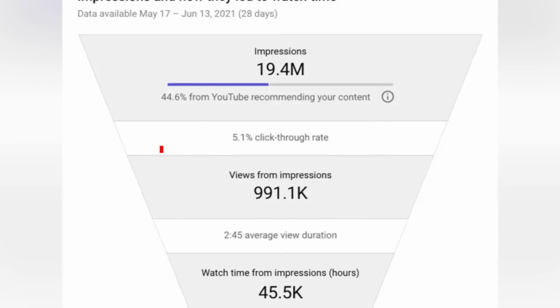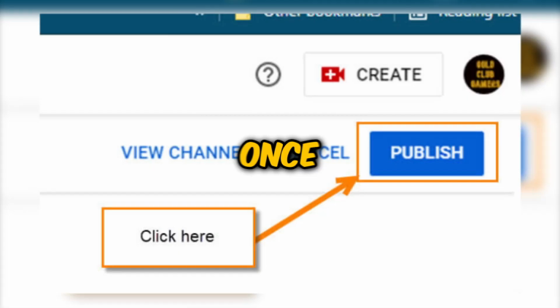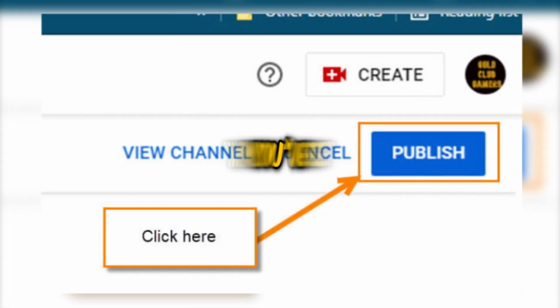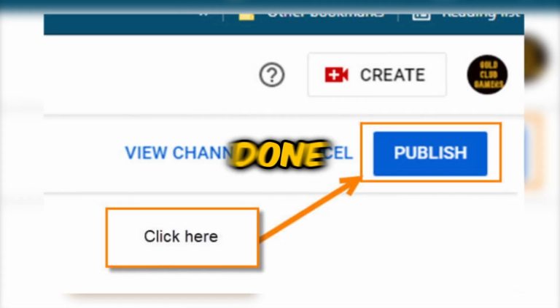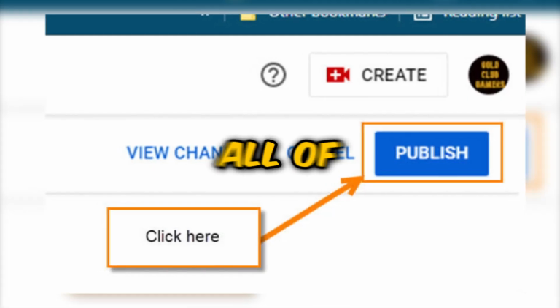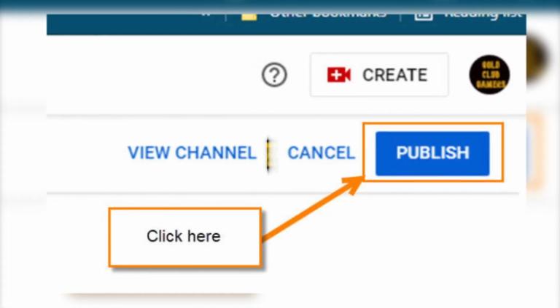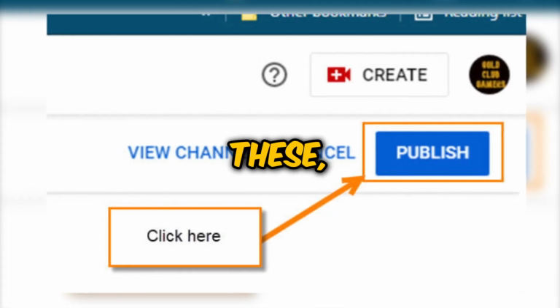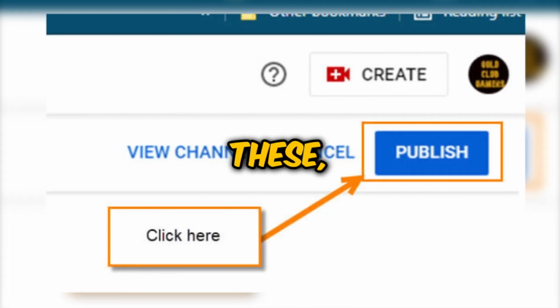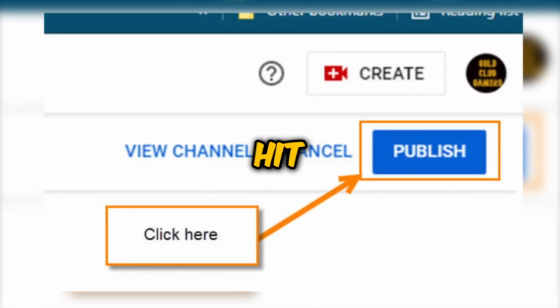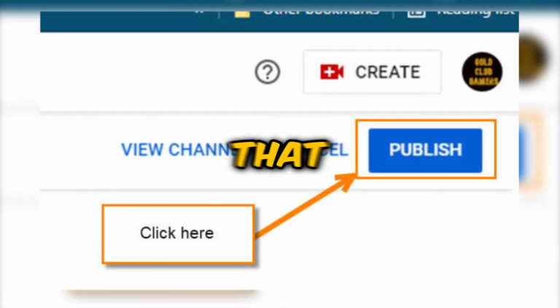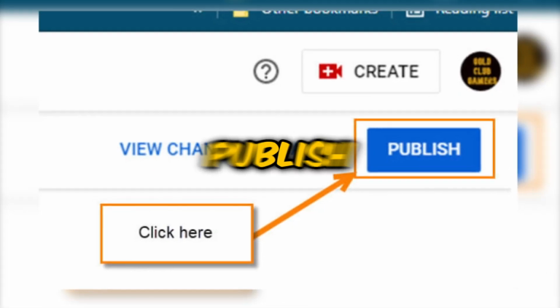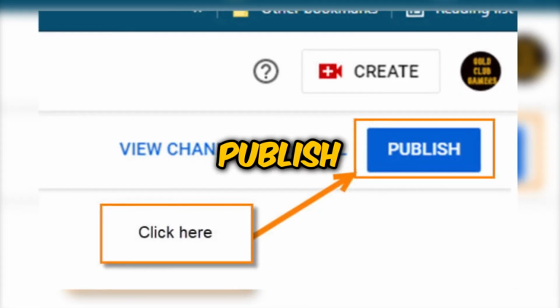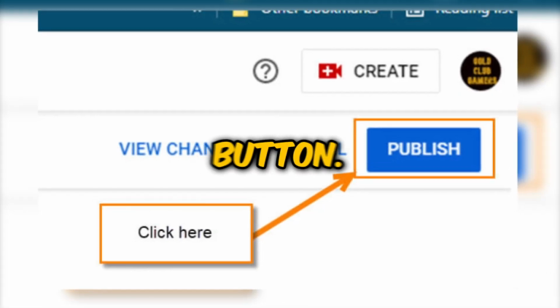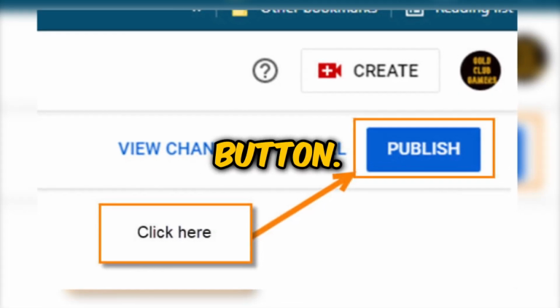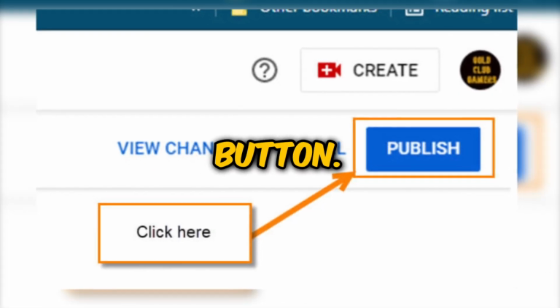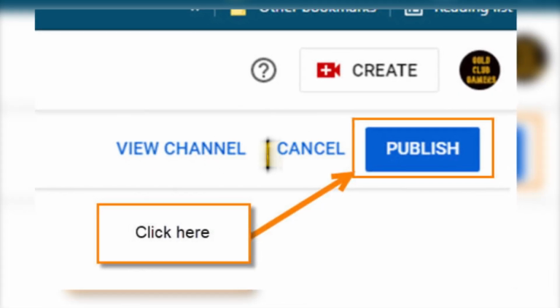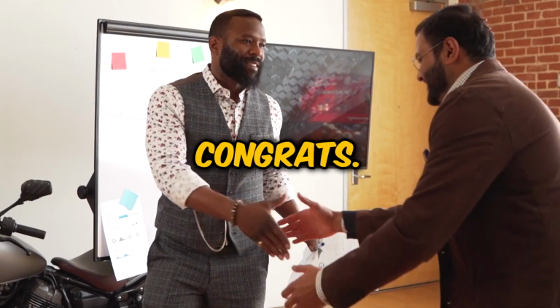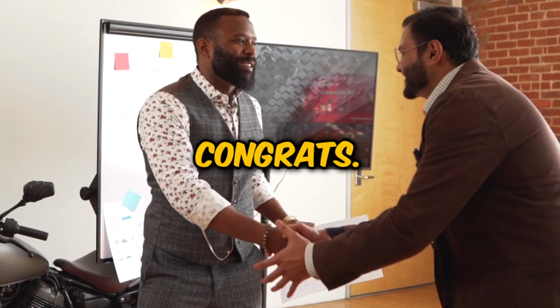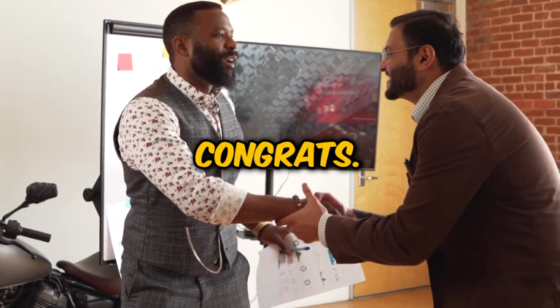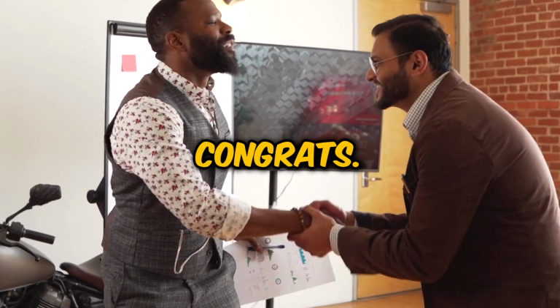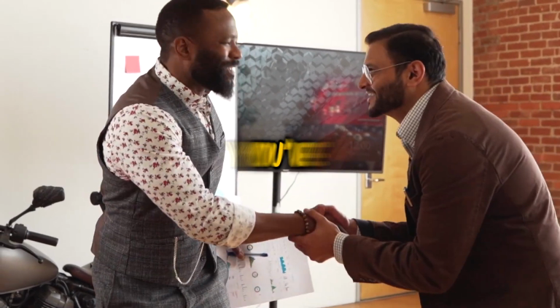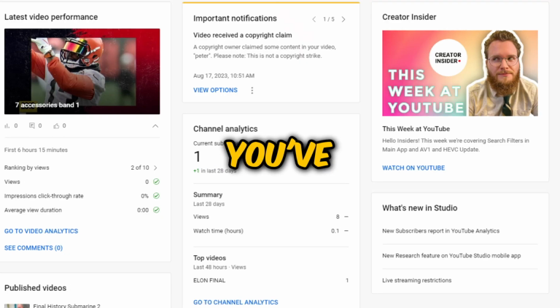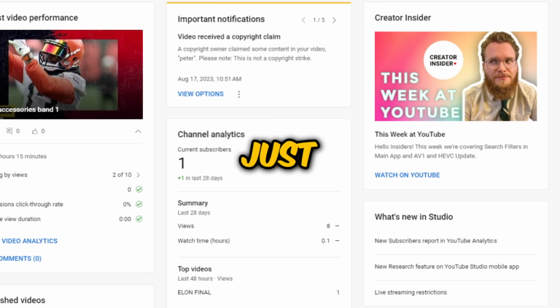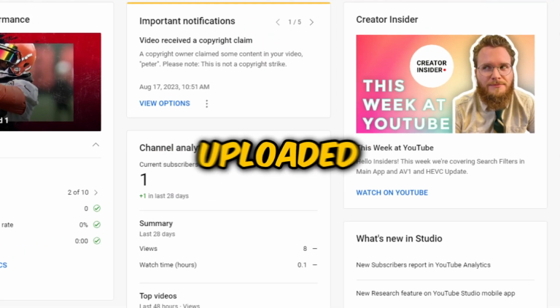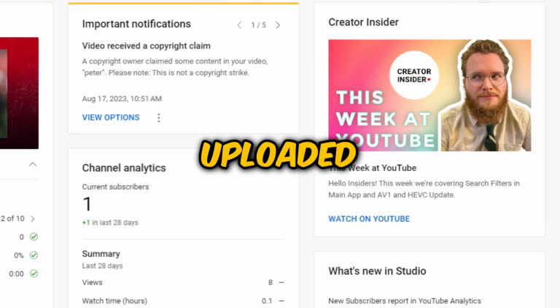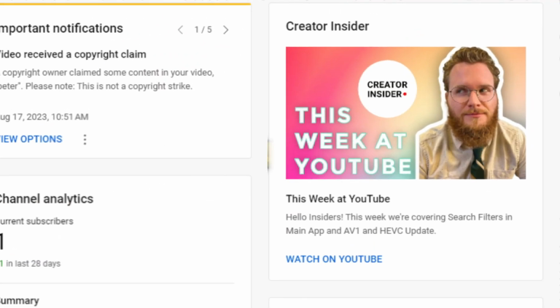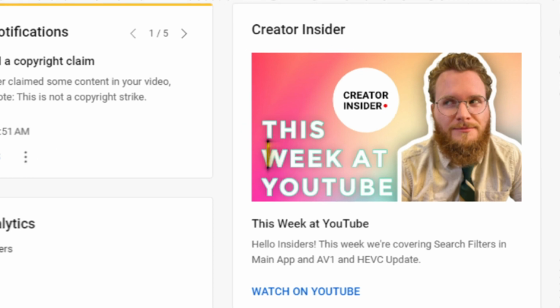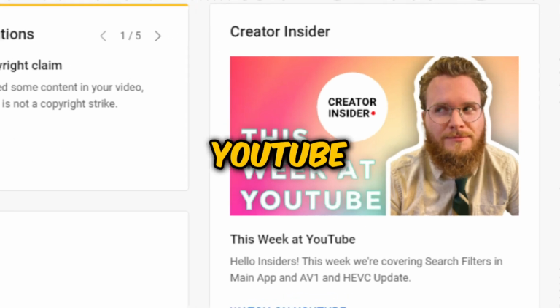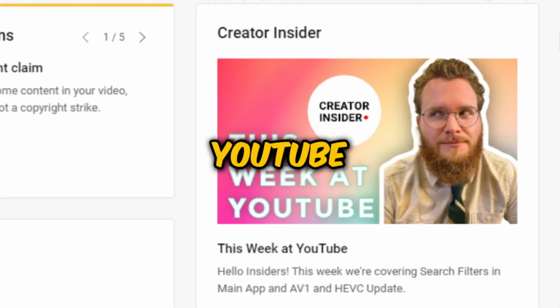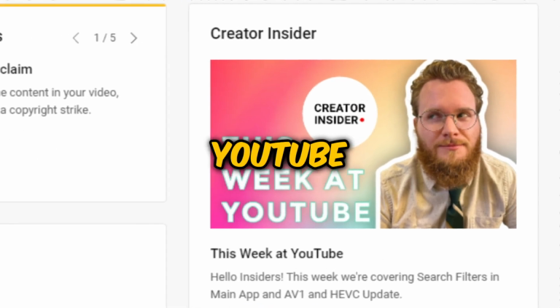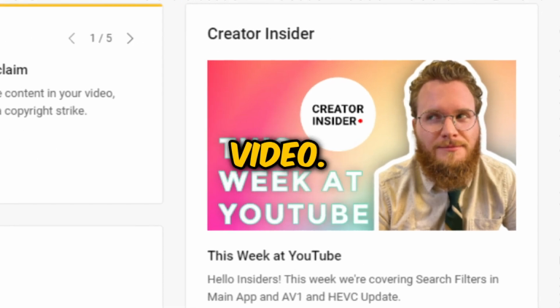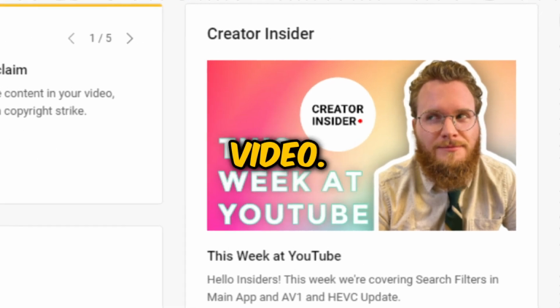Once you've done all these, hit that publish button. Congrats — you've just uploaded a YouTube video!